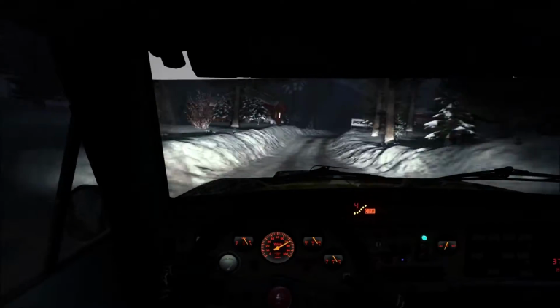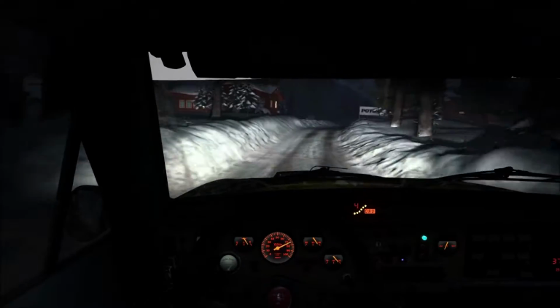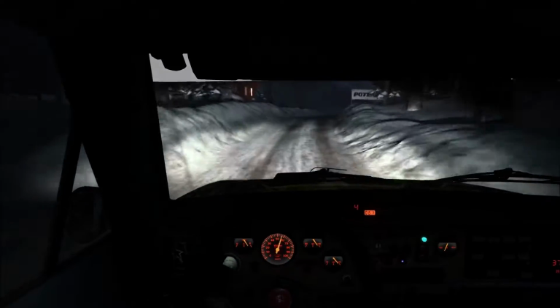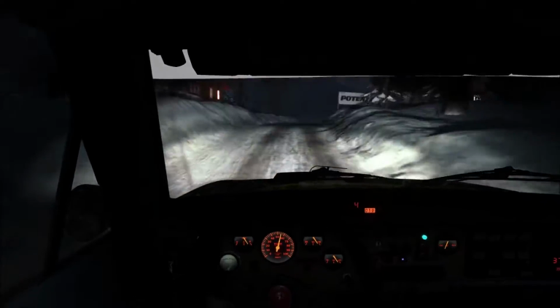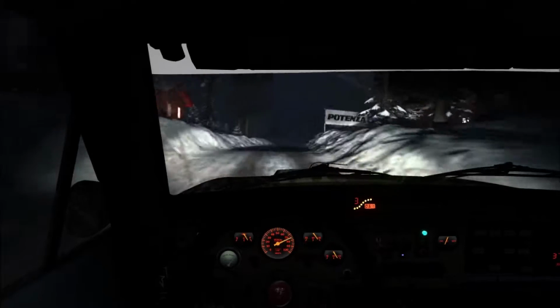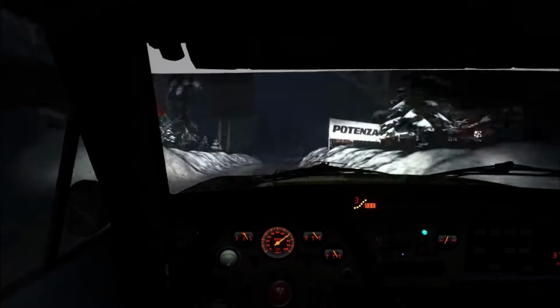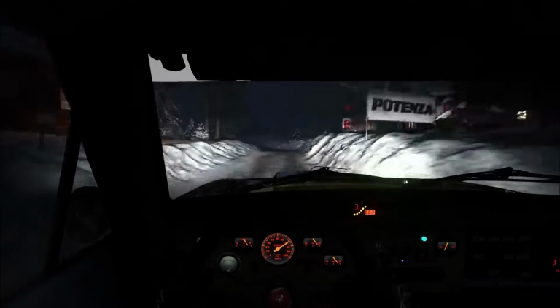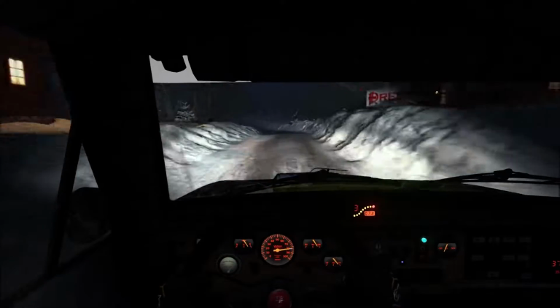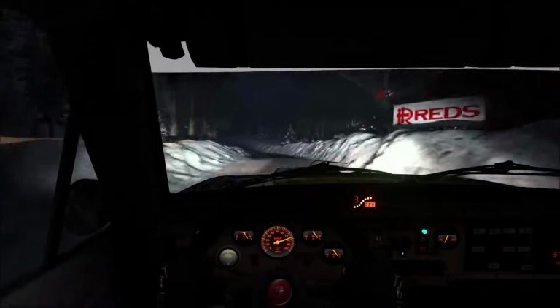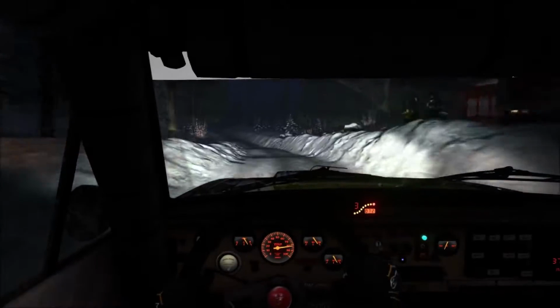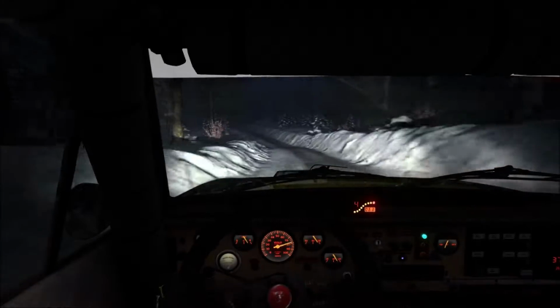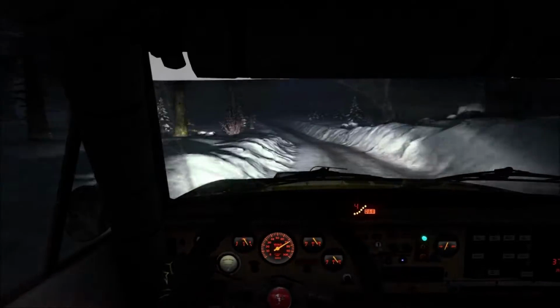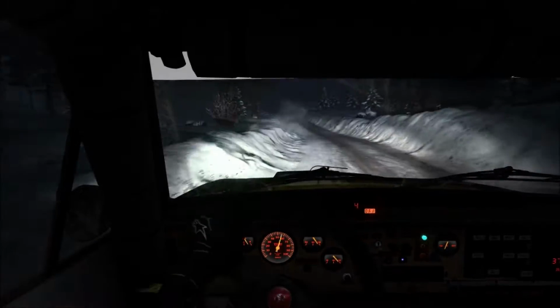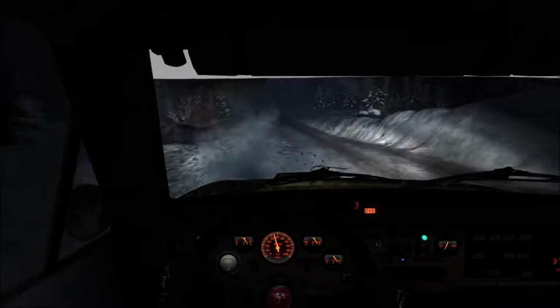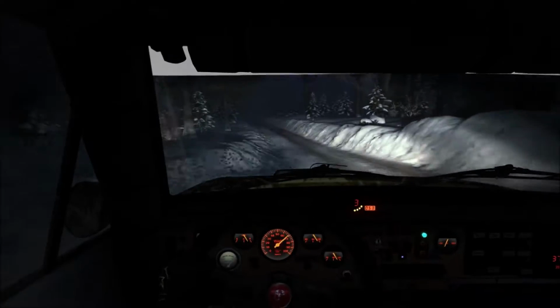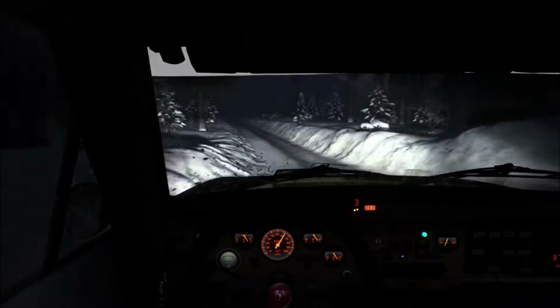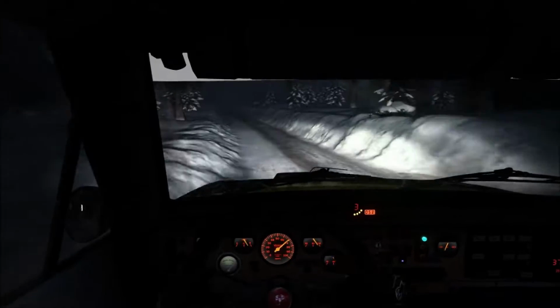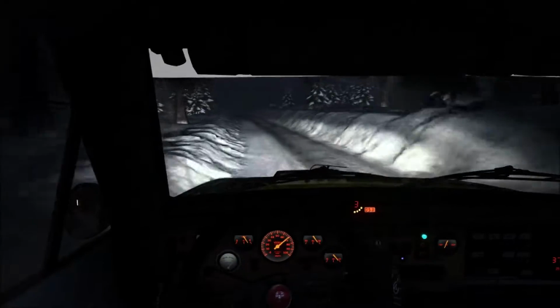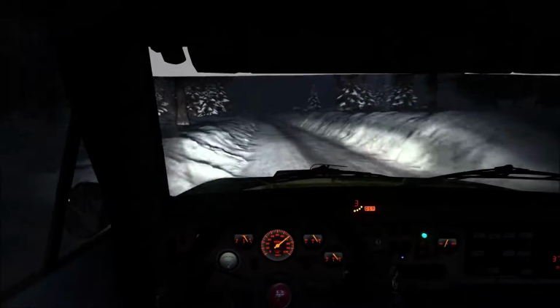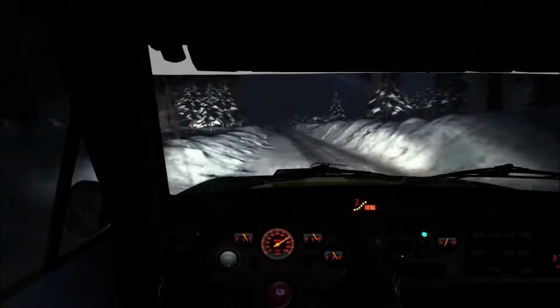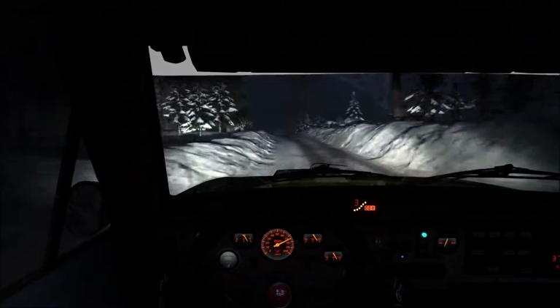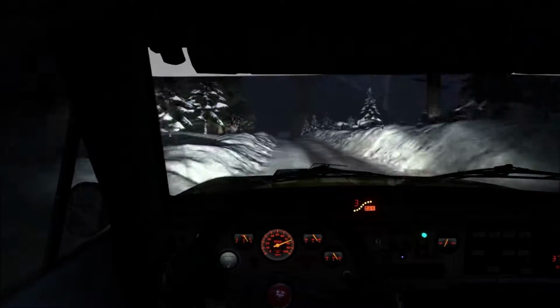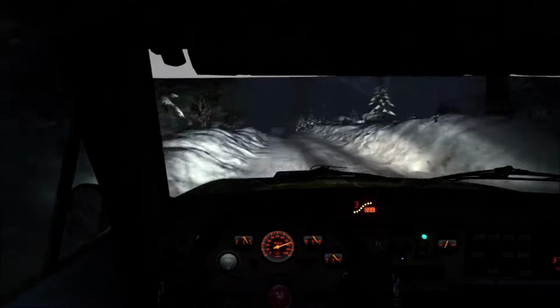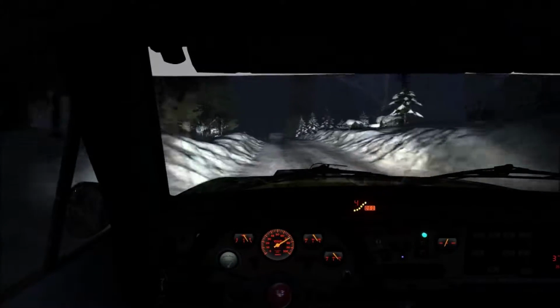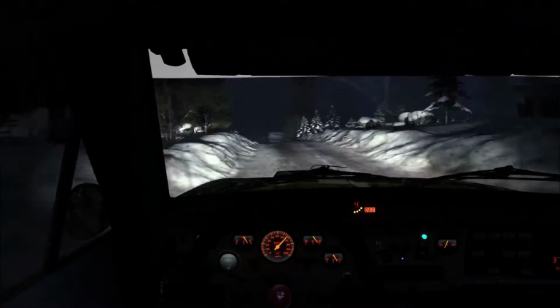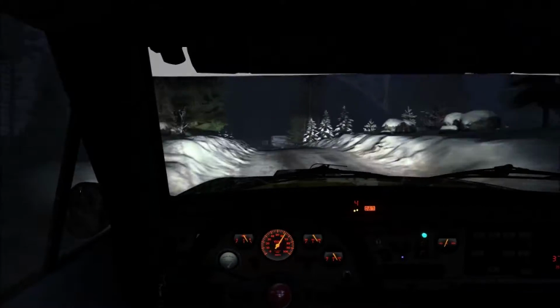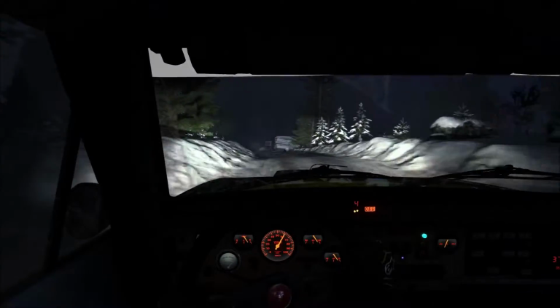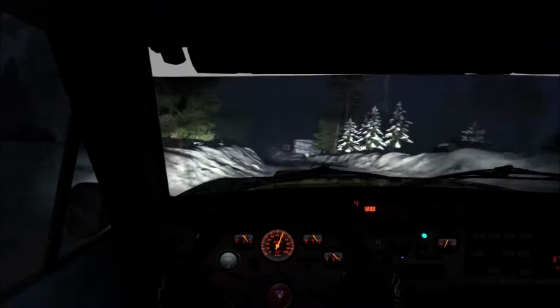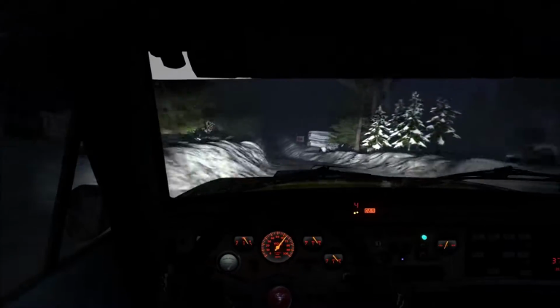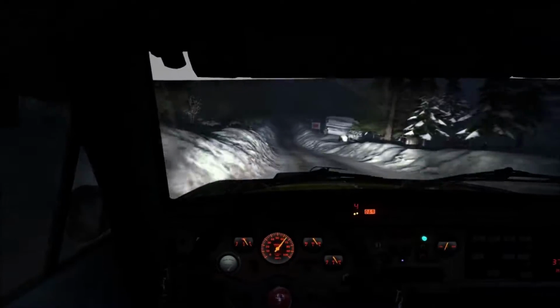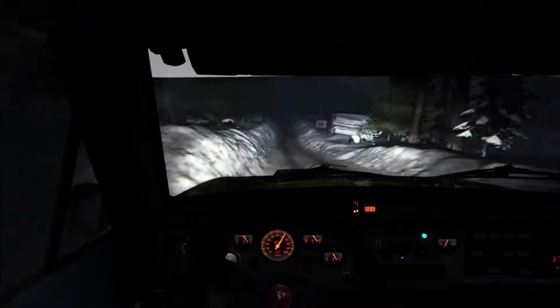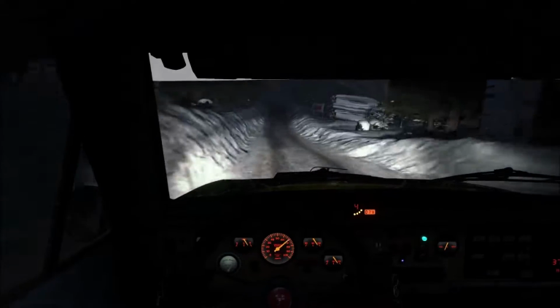Right five over jump. Left five, long, tightens over crest, 80 through dip. And left five, 60 over bumps.